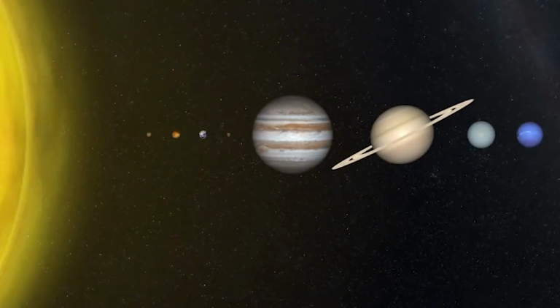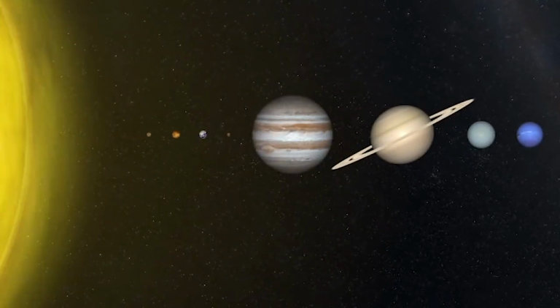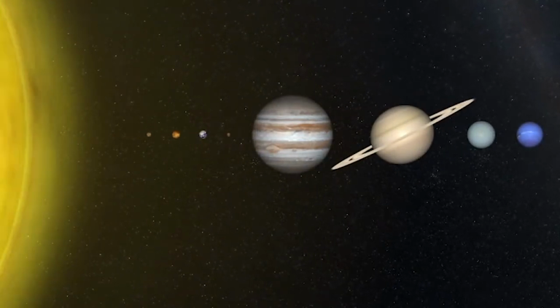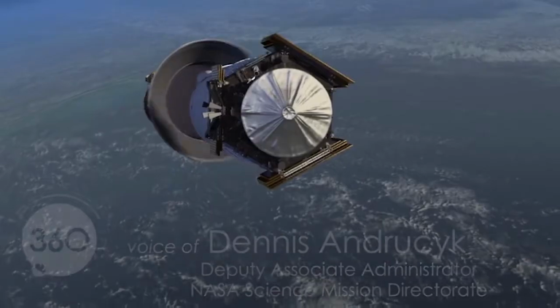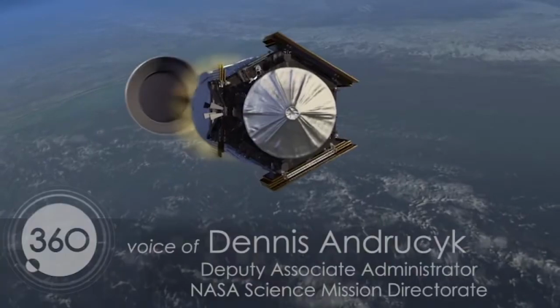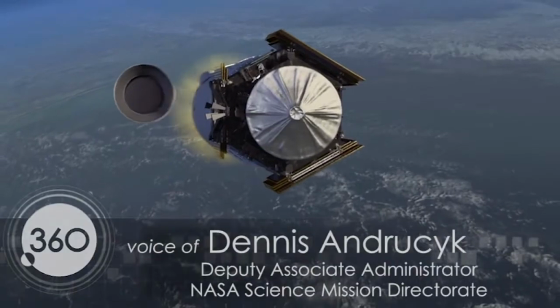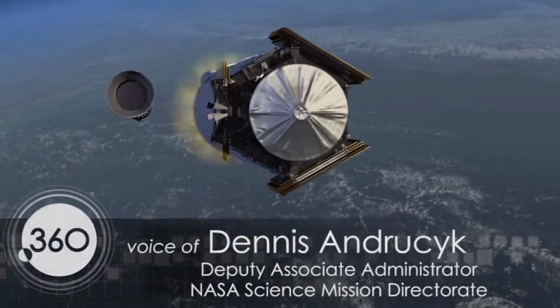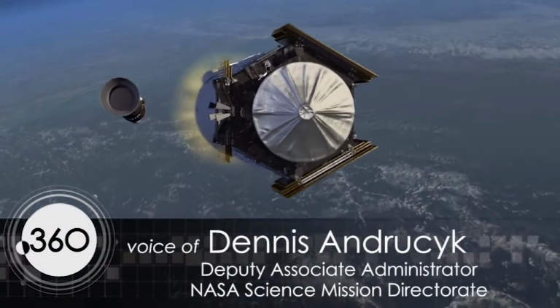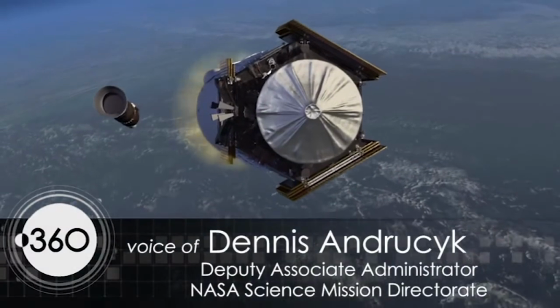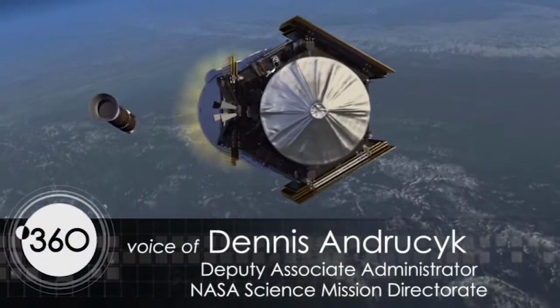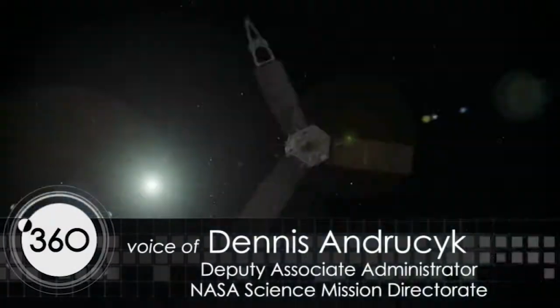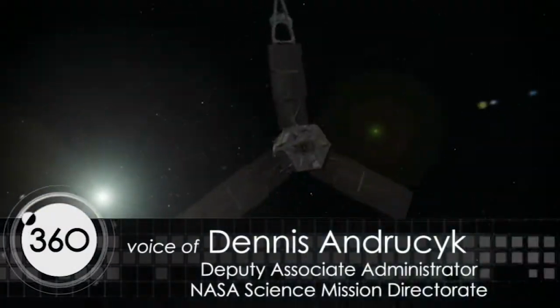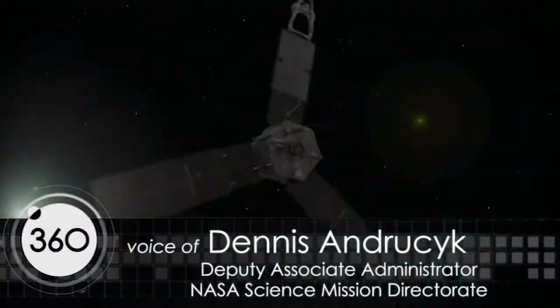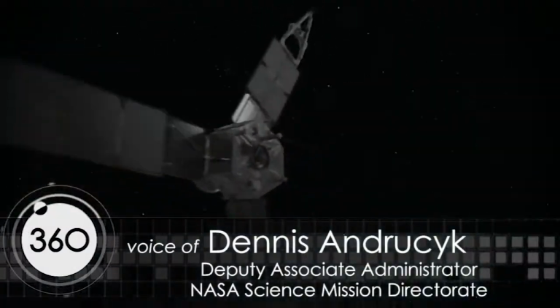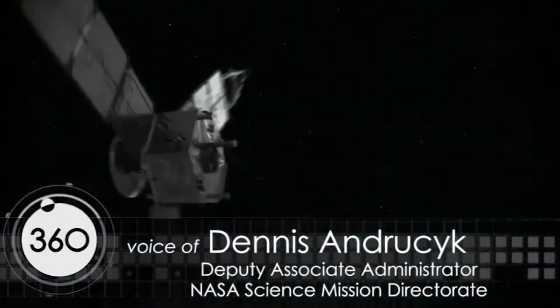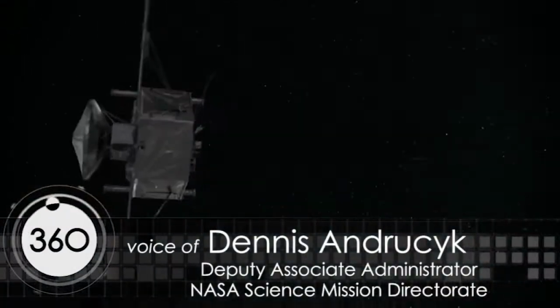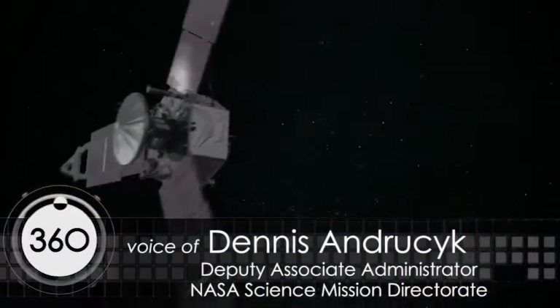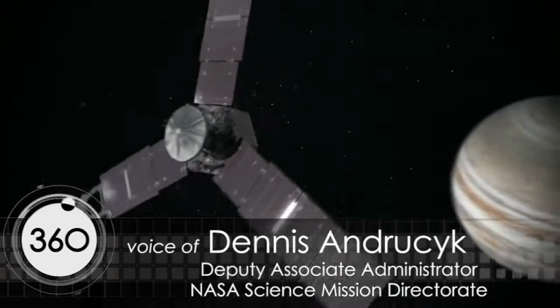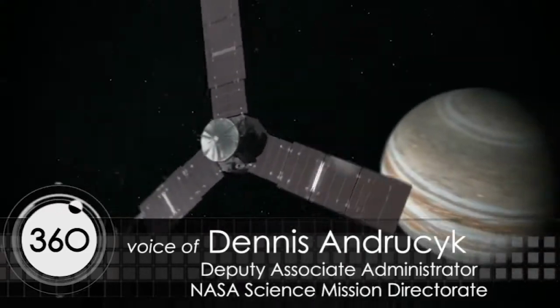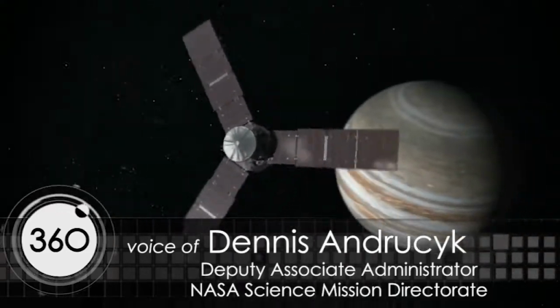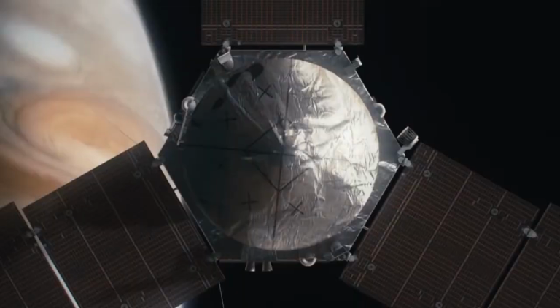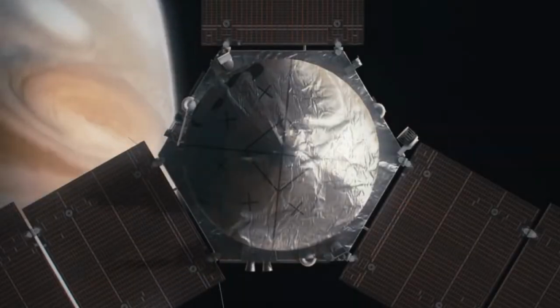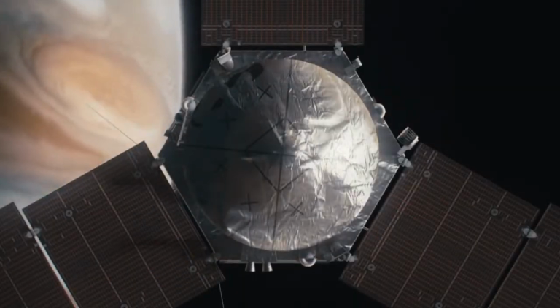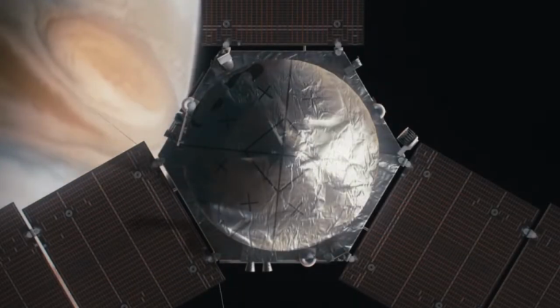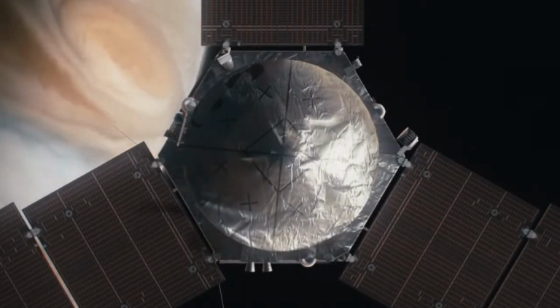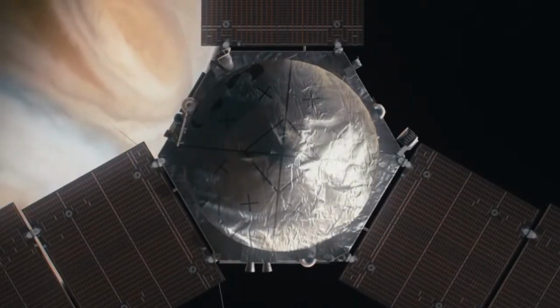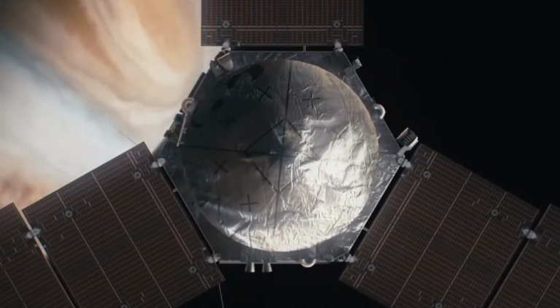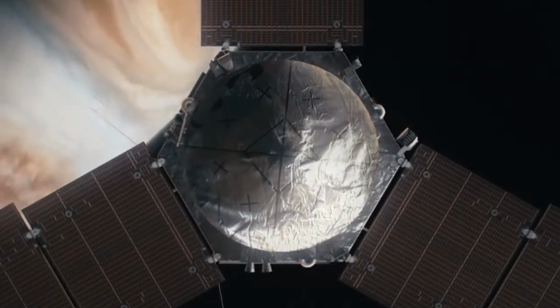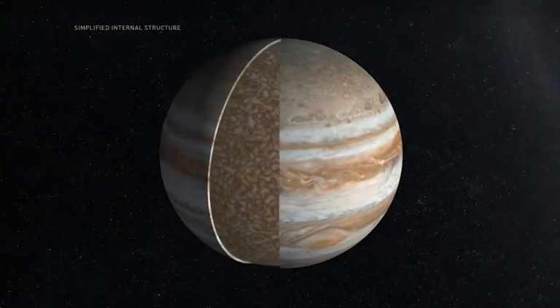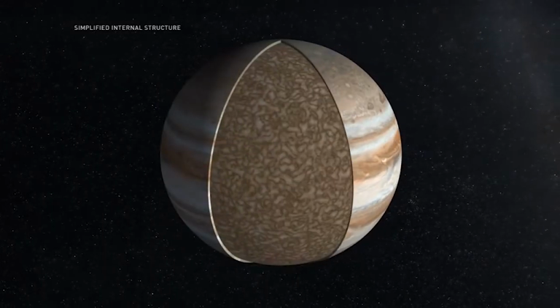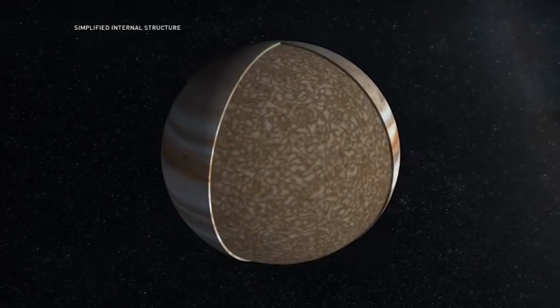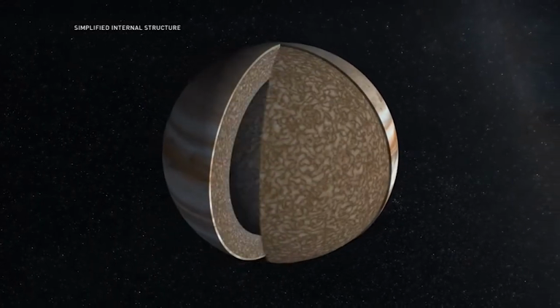So we launched this mission, Juno. It arrived at Jupiter last year and it's in a 53-day orbit. What is it trying to do? It's trying to look at the interior.